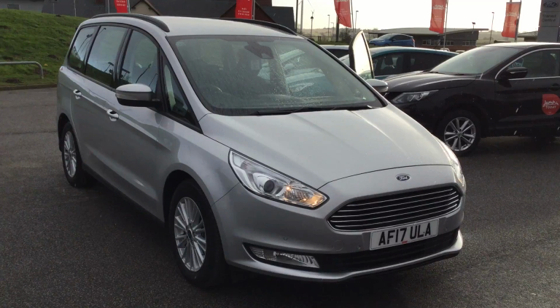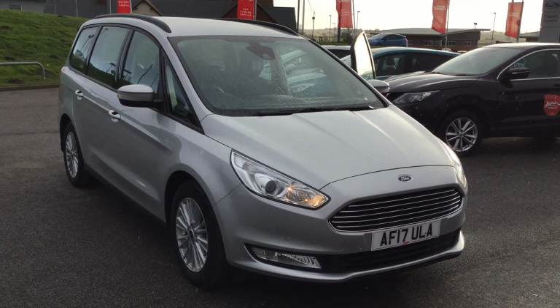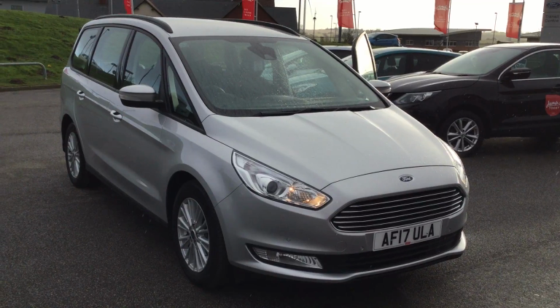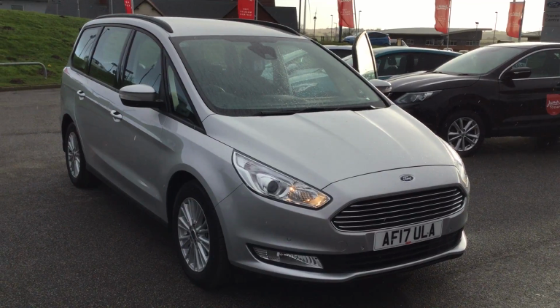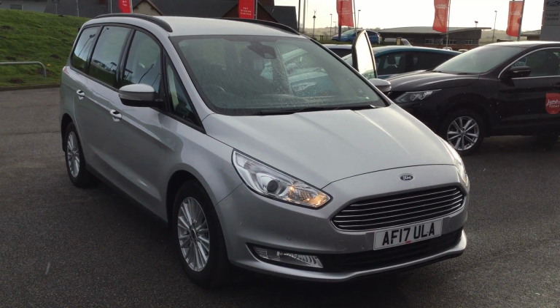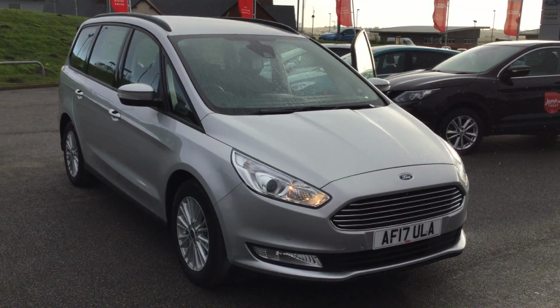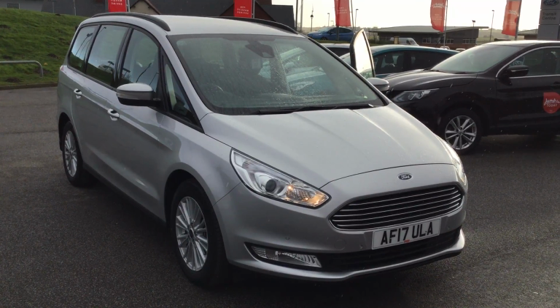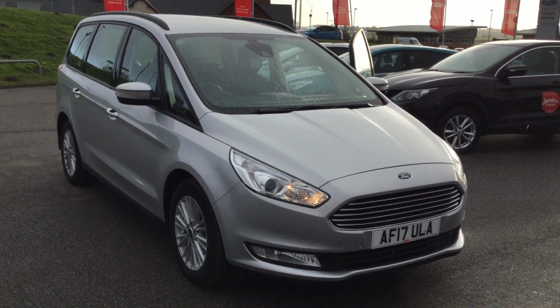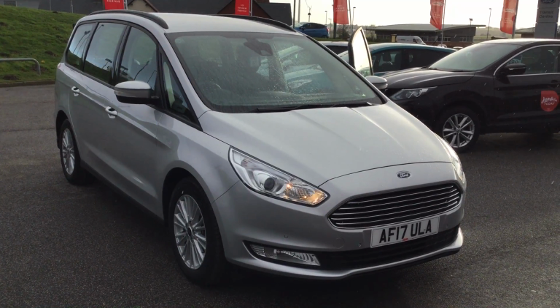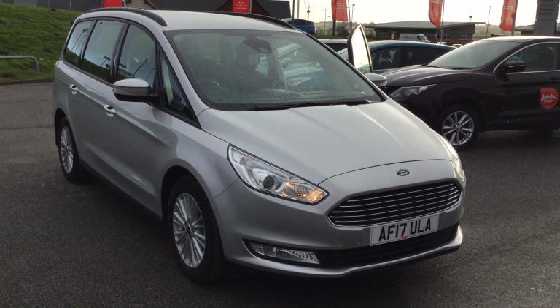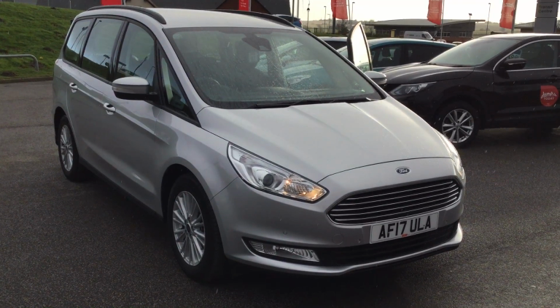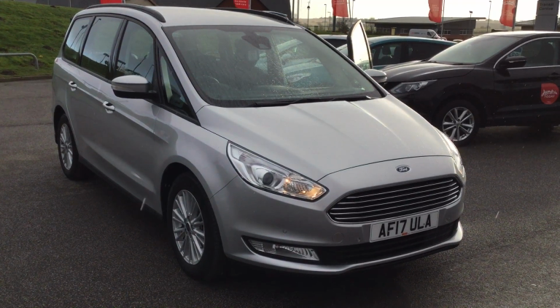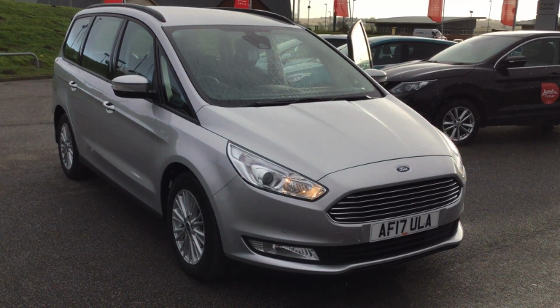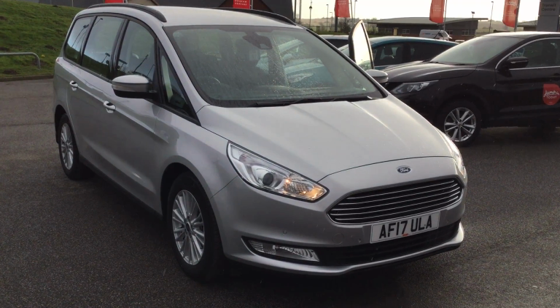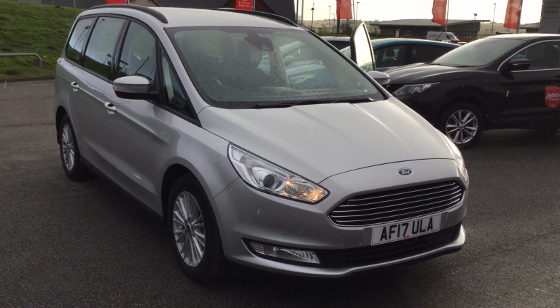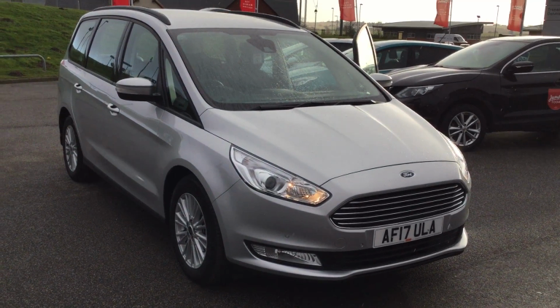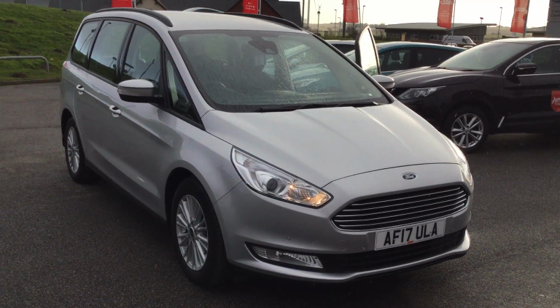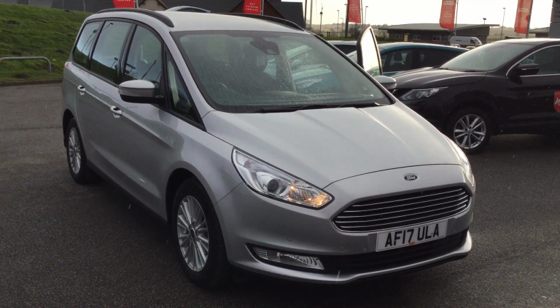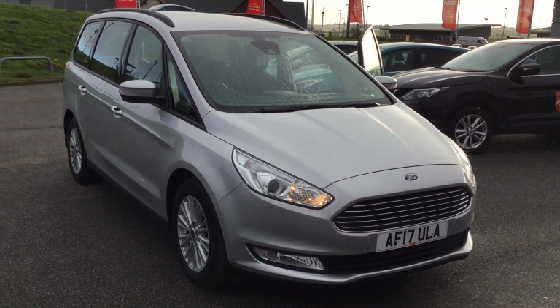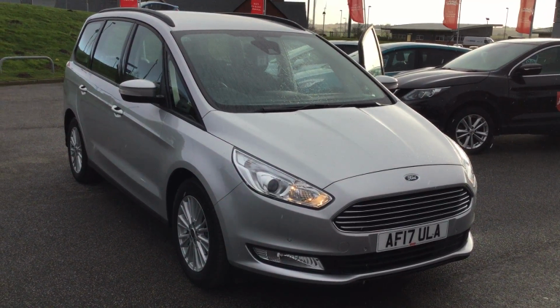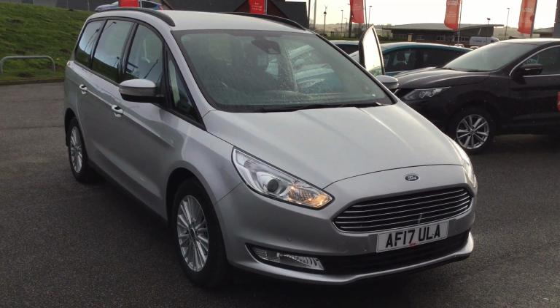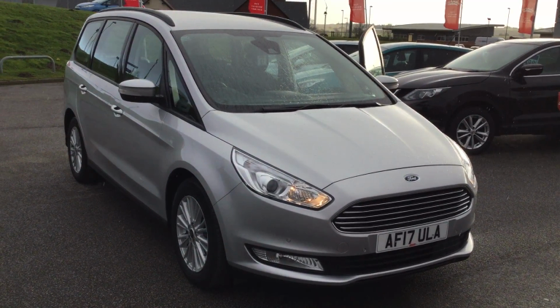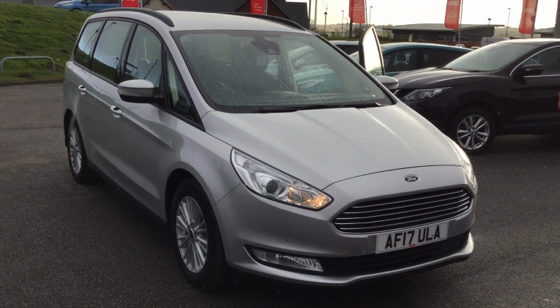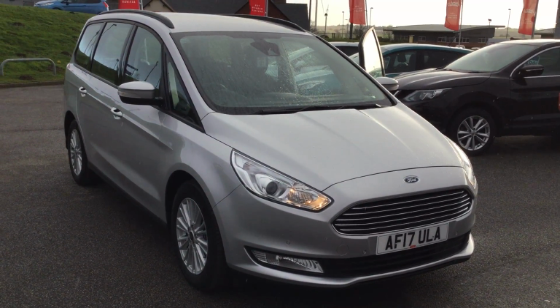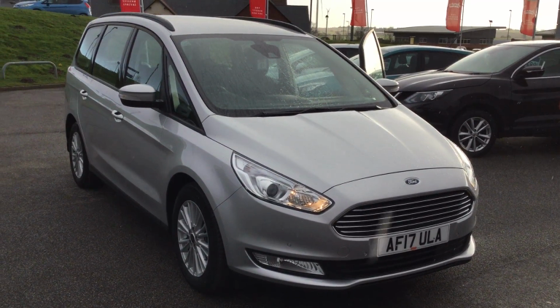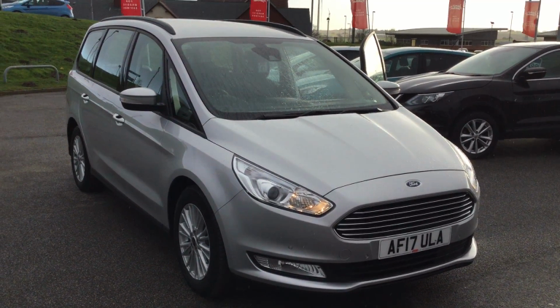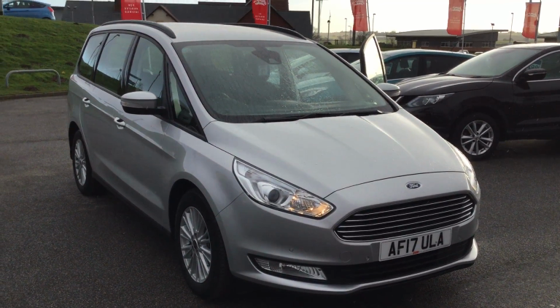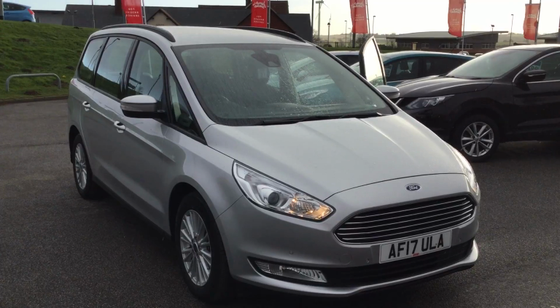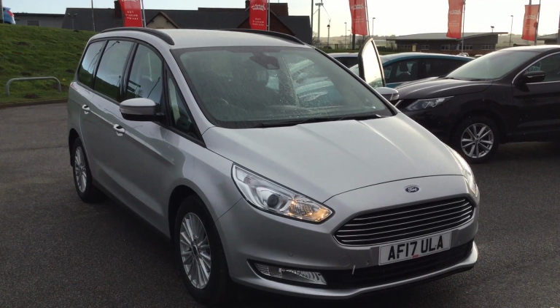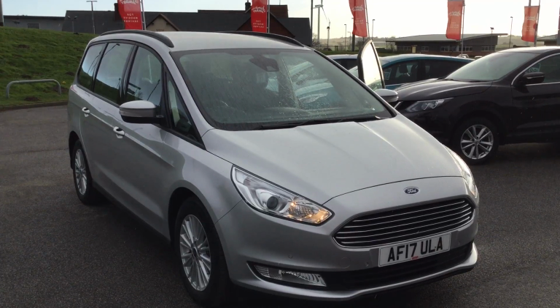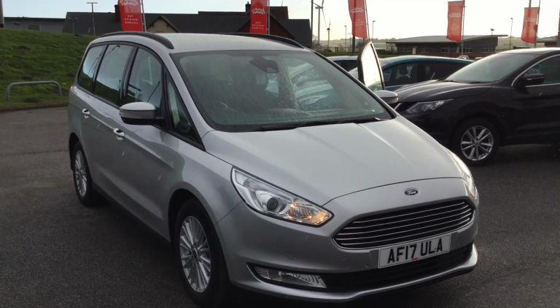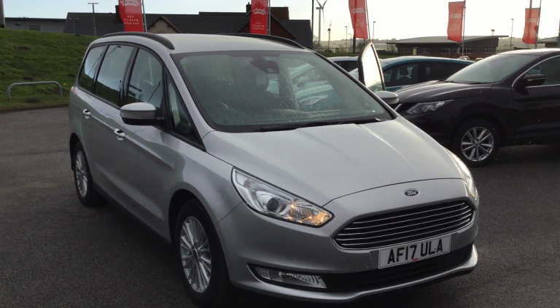Hi folks, Marques here, Perez Mansfield. Today's featured car is this gorgeous Ford Galaxy 2 litre diesel.